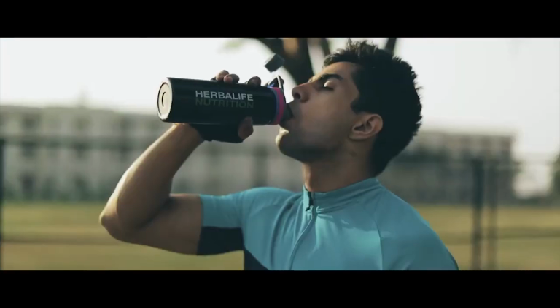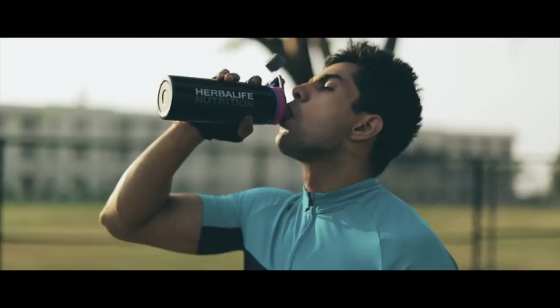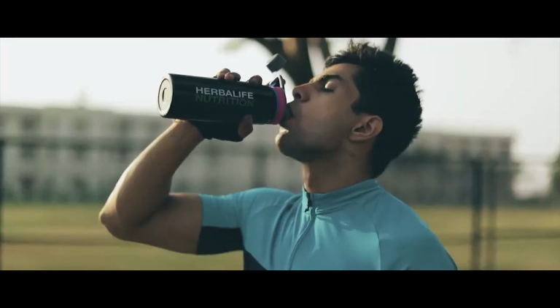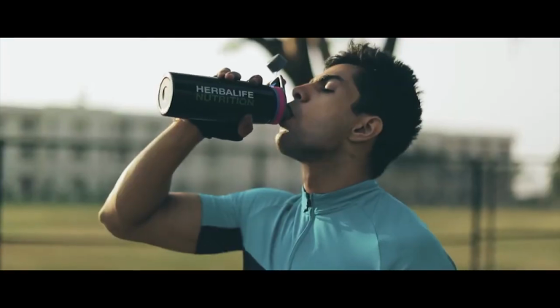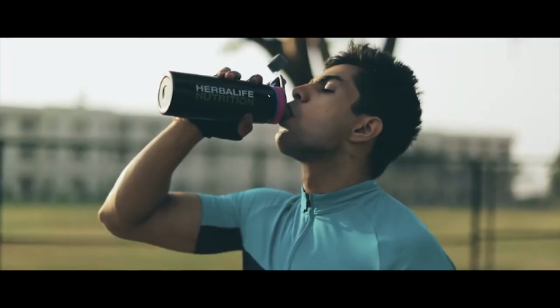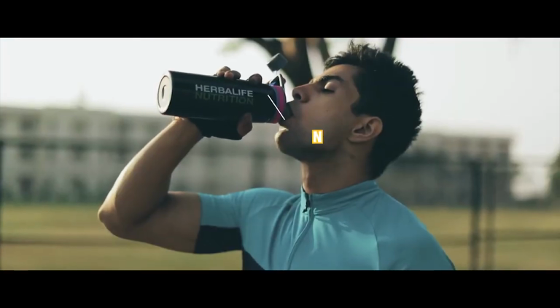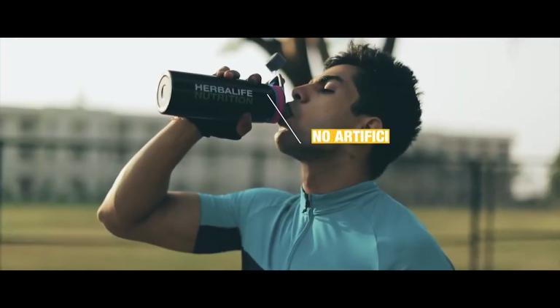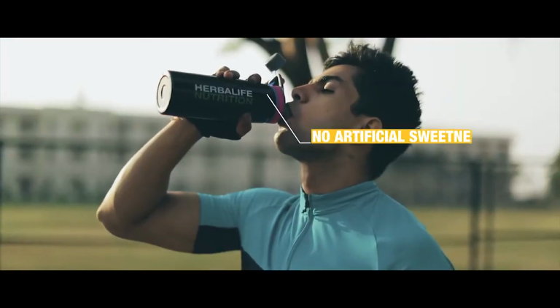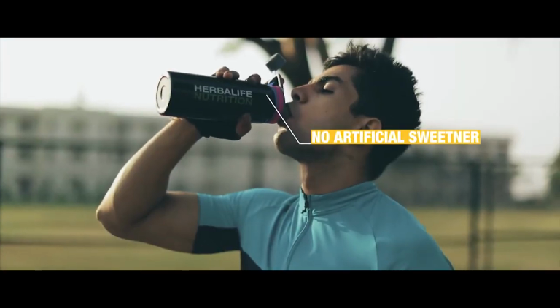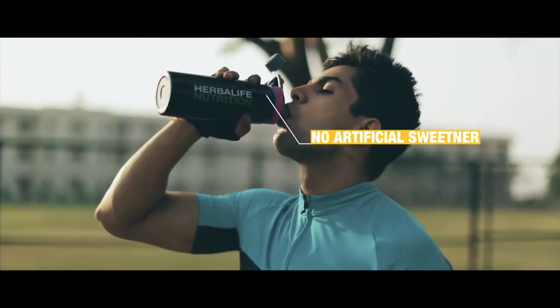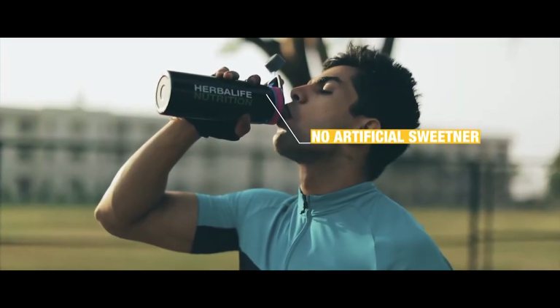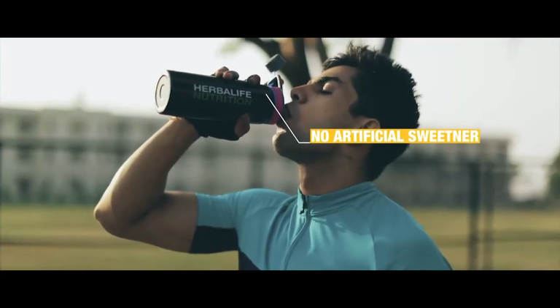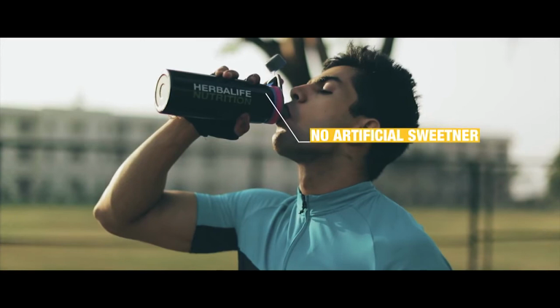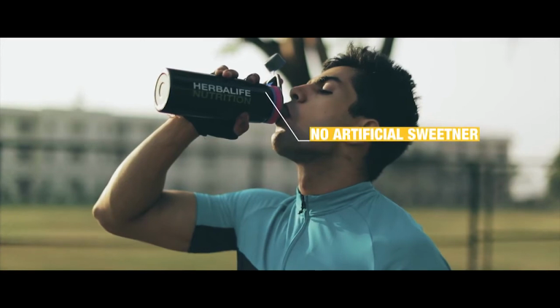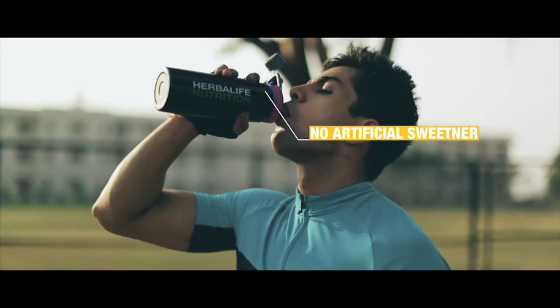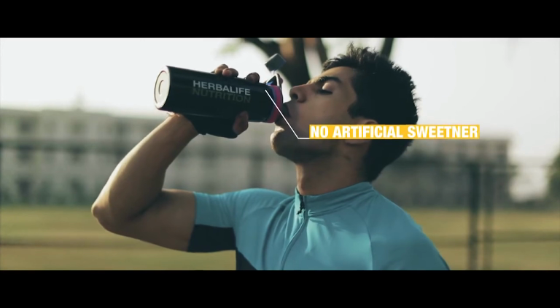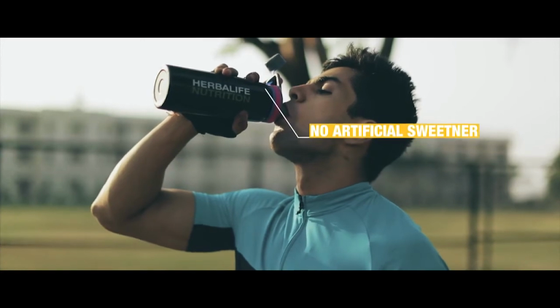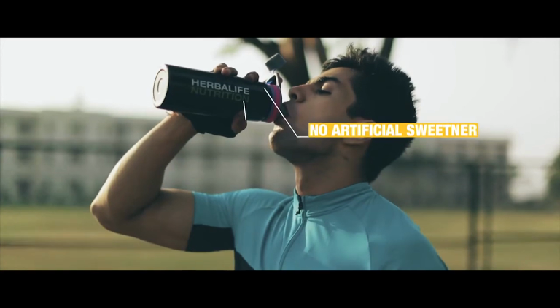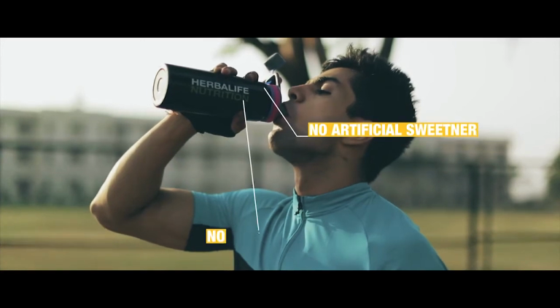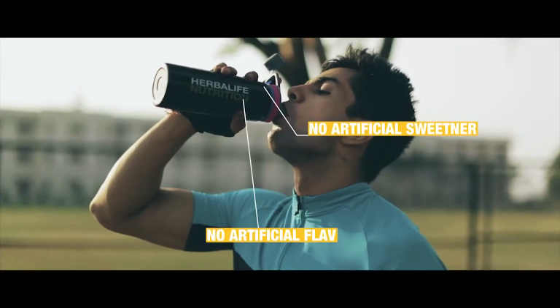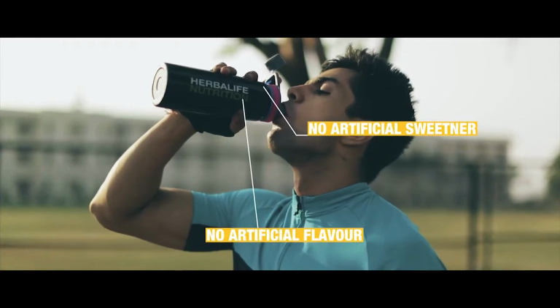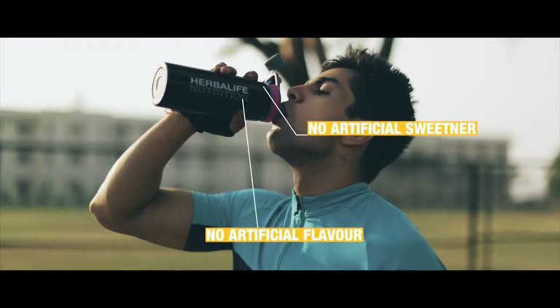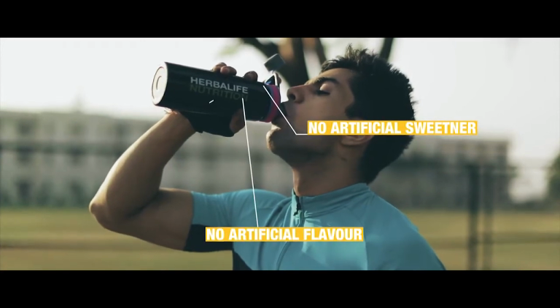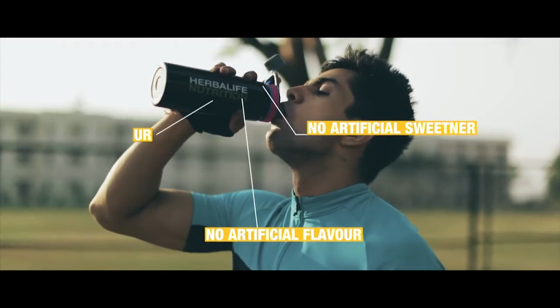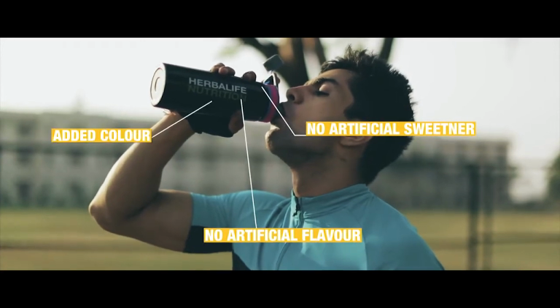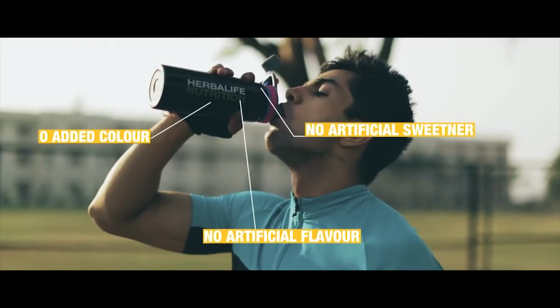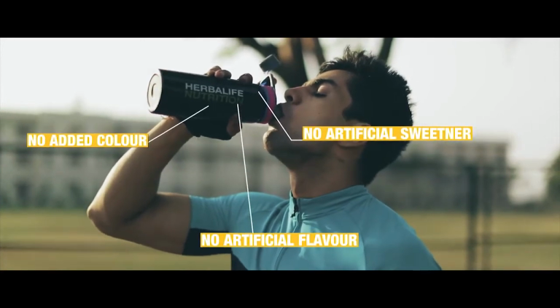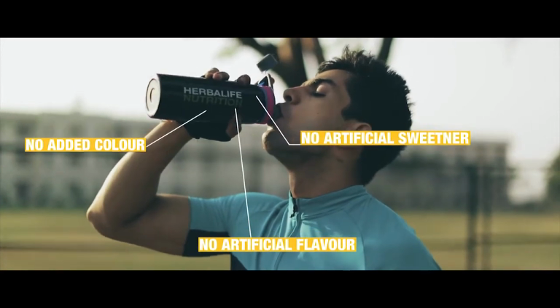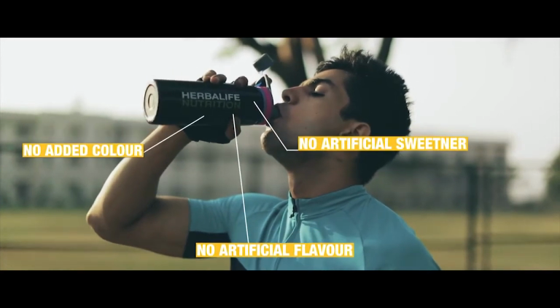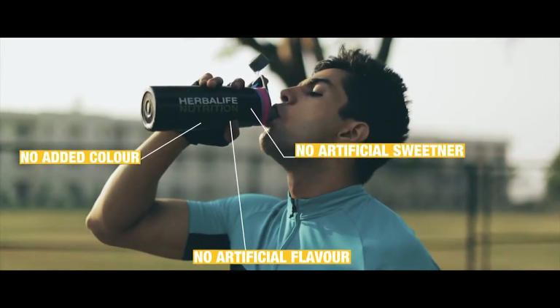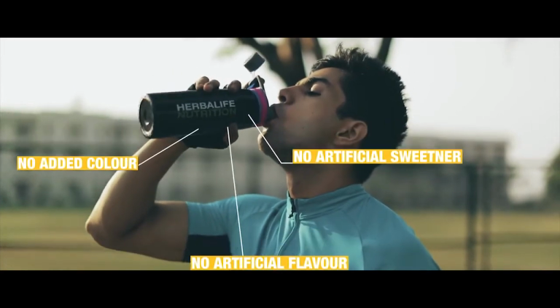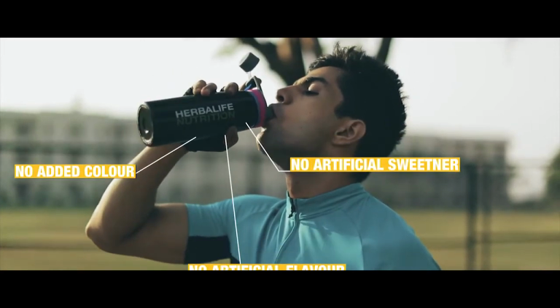It contains no artificial sweeteners, artificial flavor, added colors or preservatives.